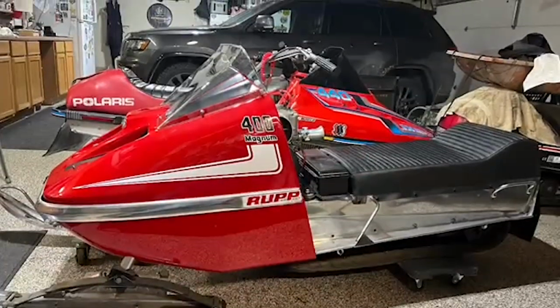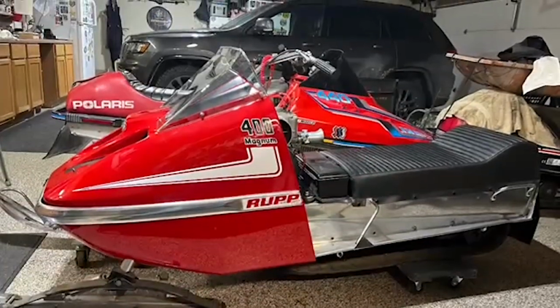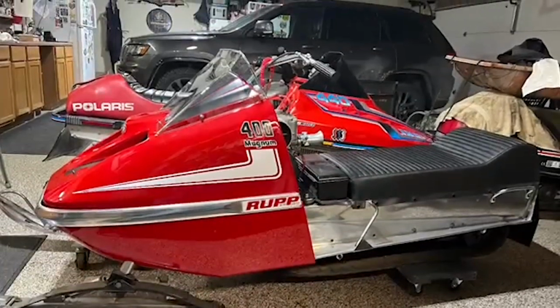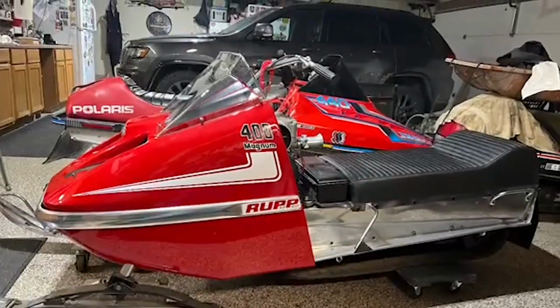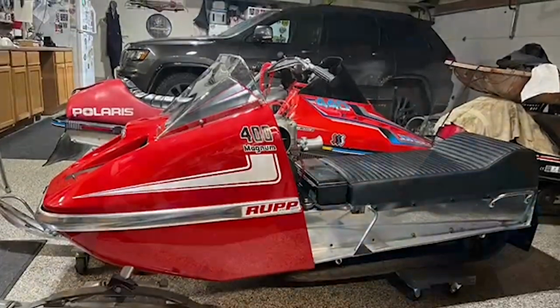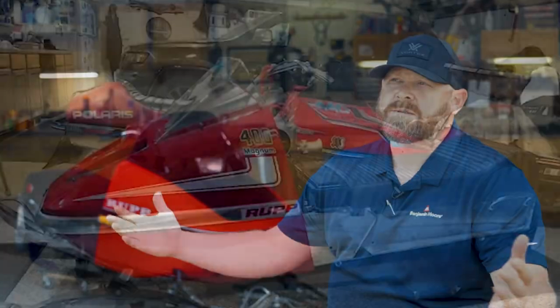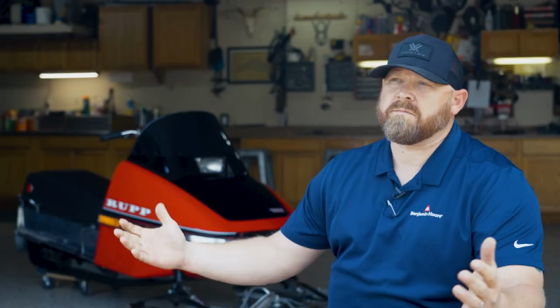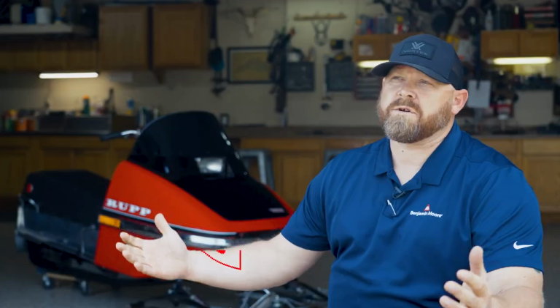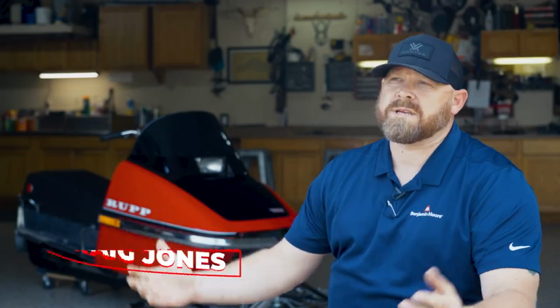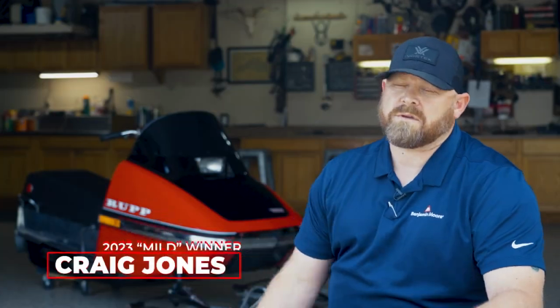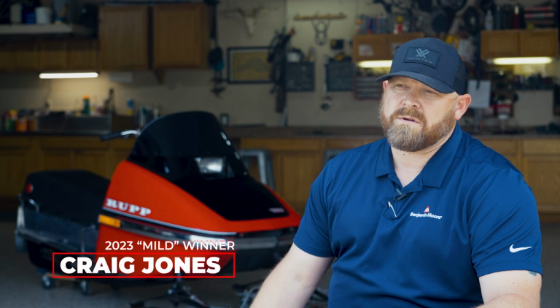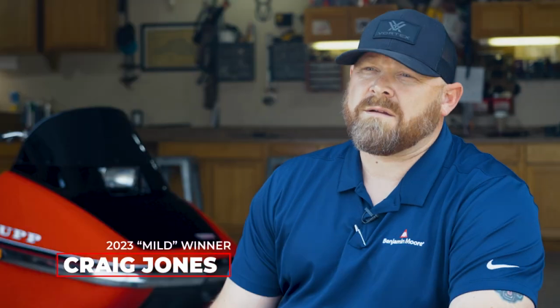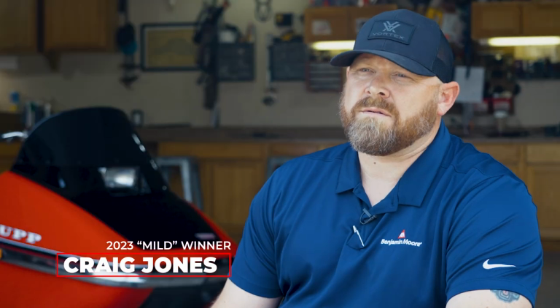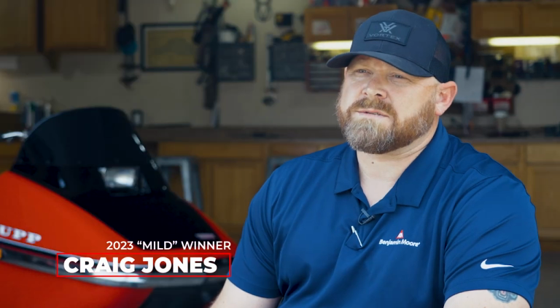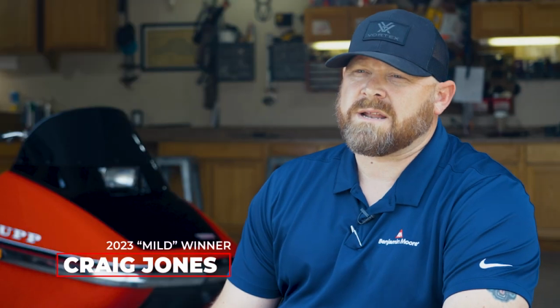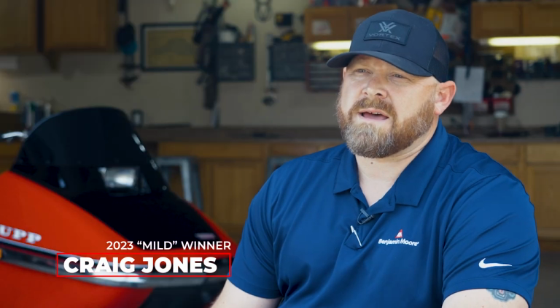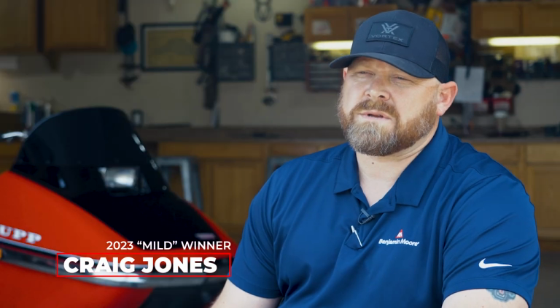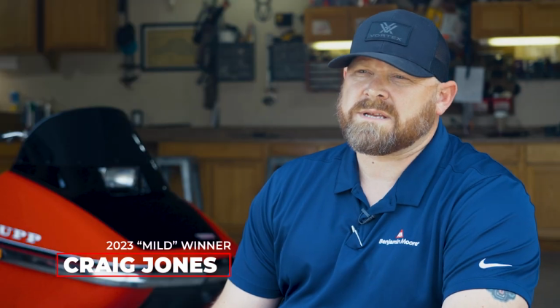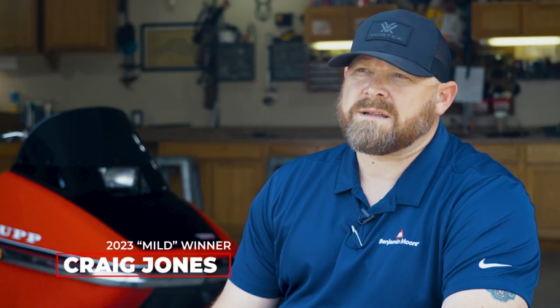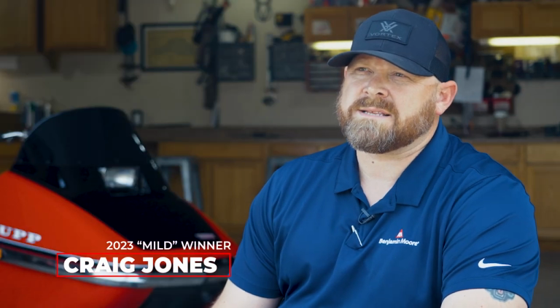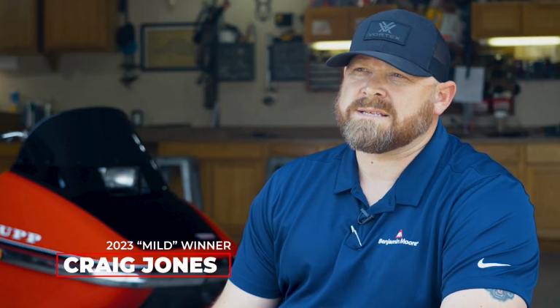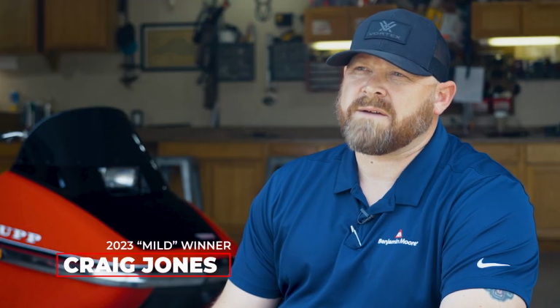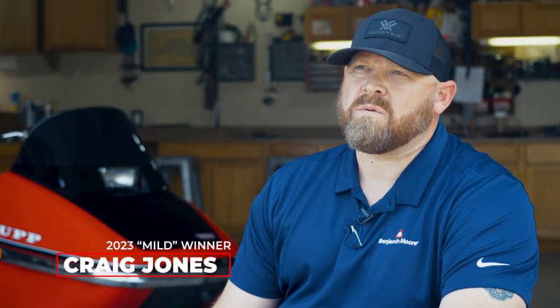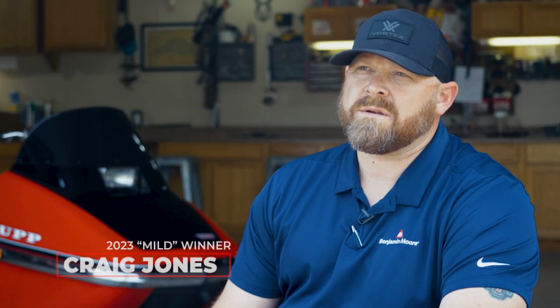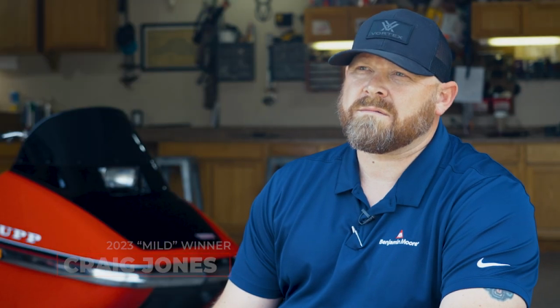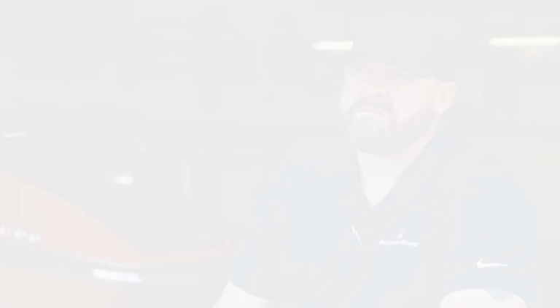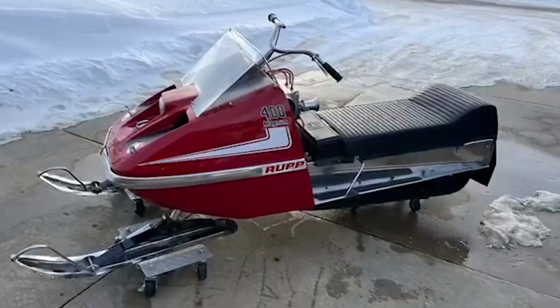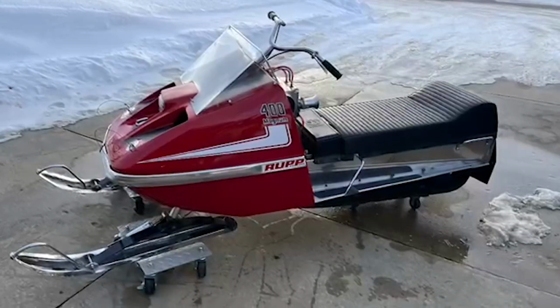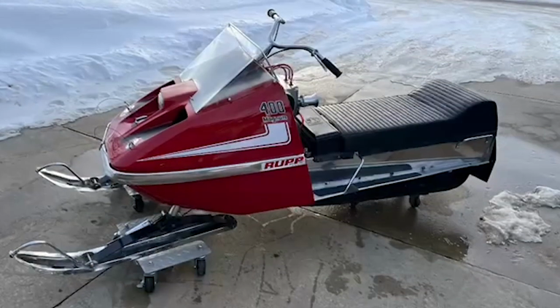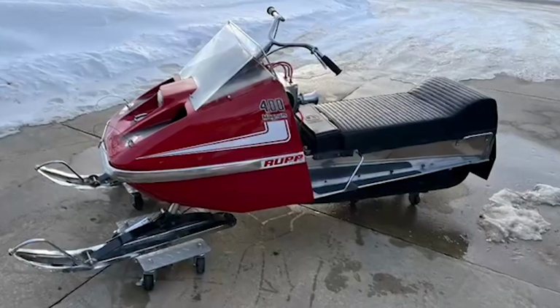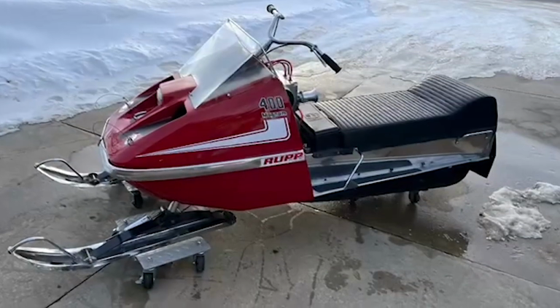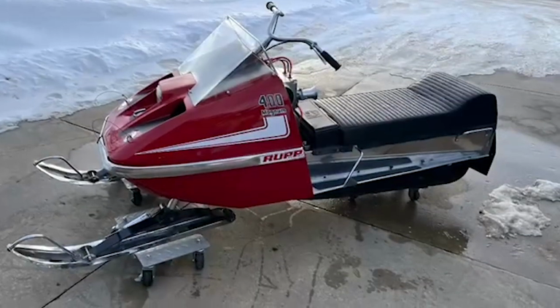My name is Craig Jones. I'm from Crook, South Dakota. The sled I had was a 1971 Rupp 400 Magnum.